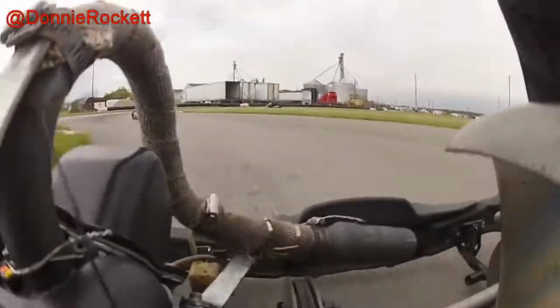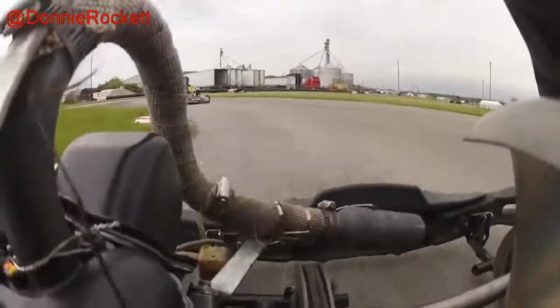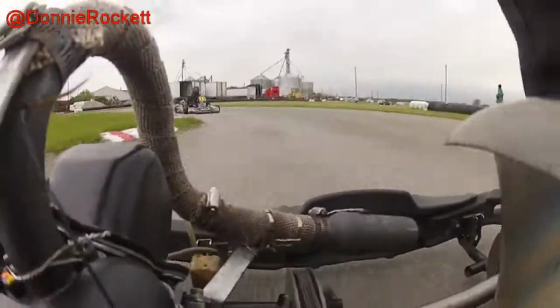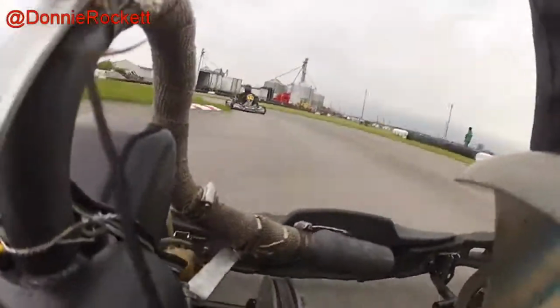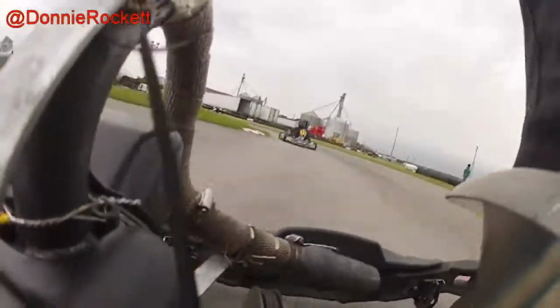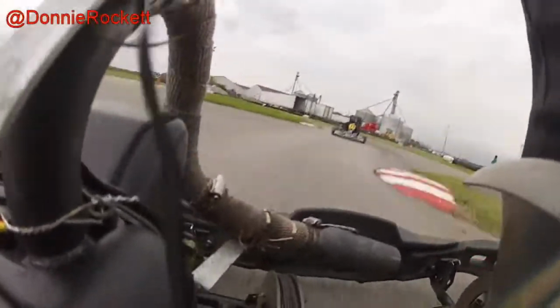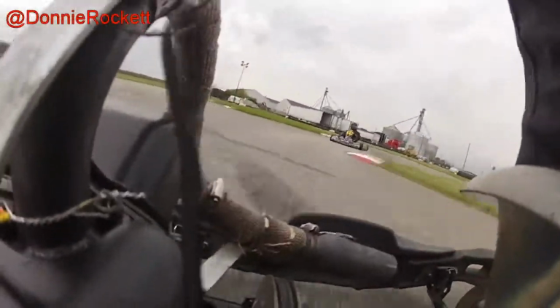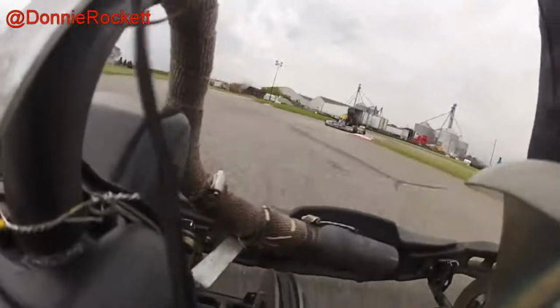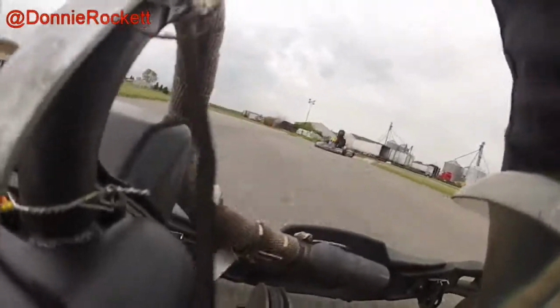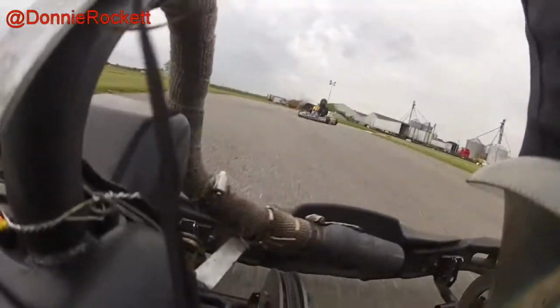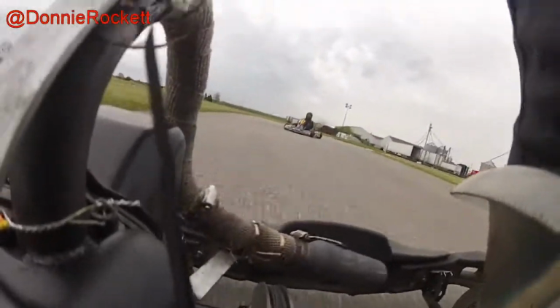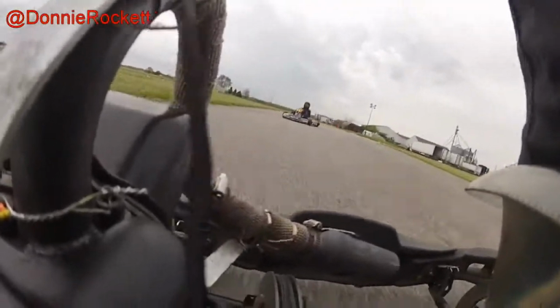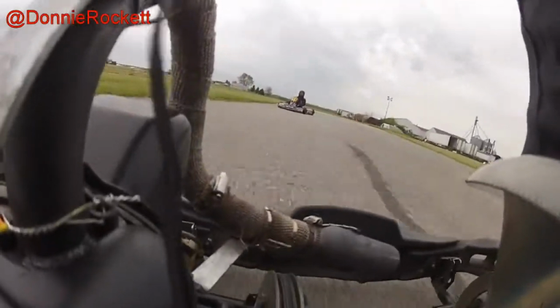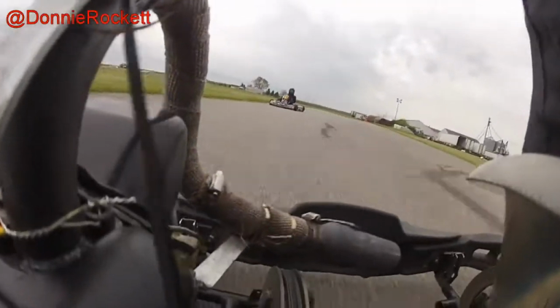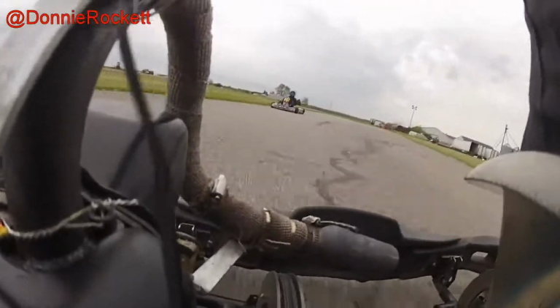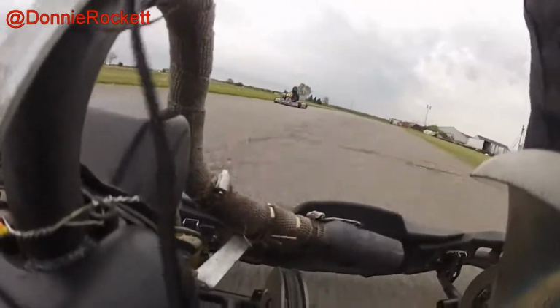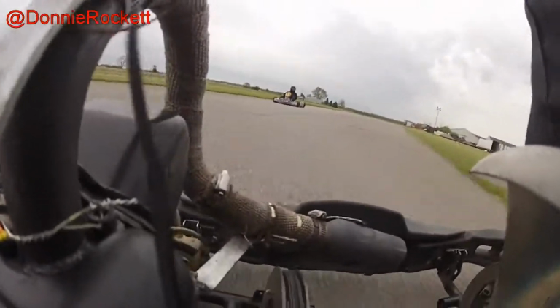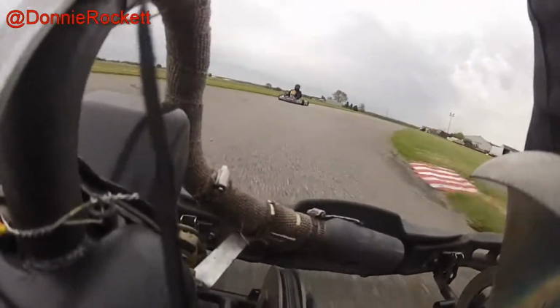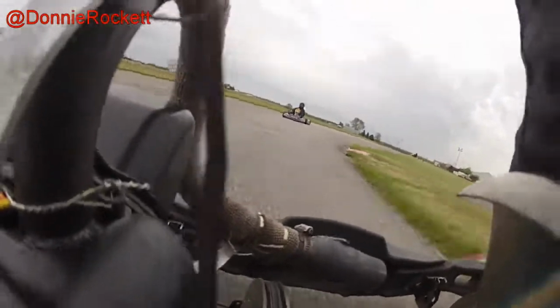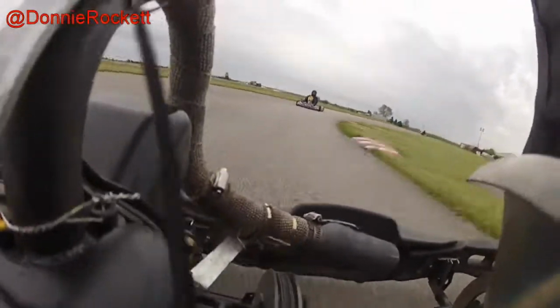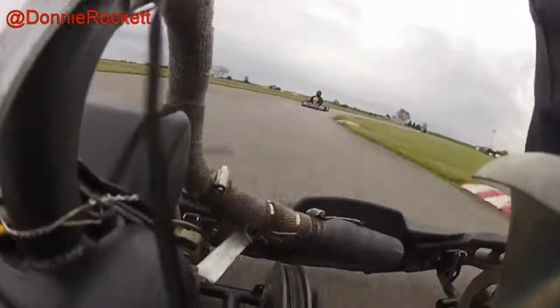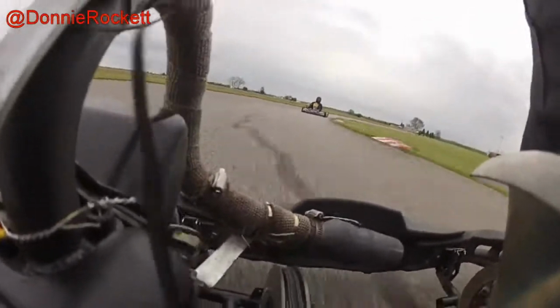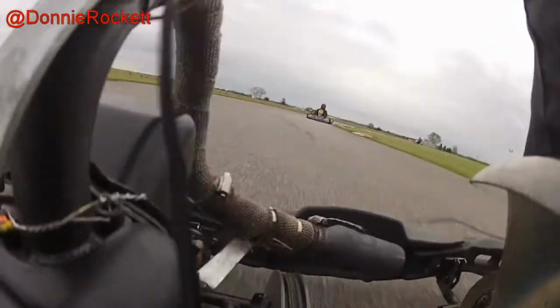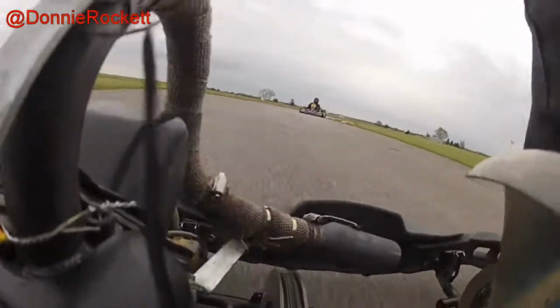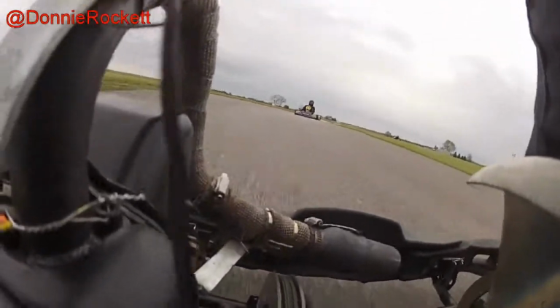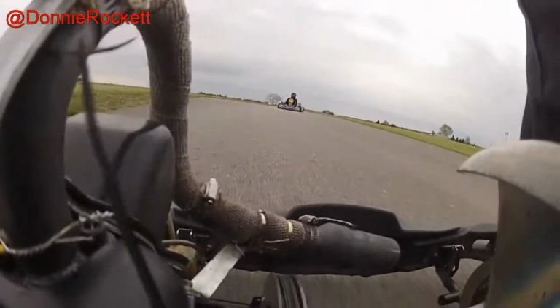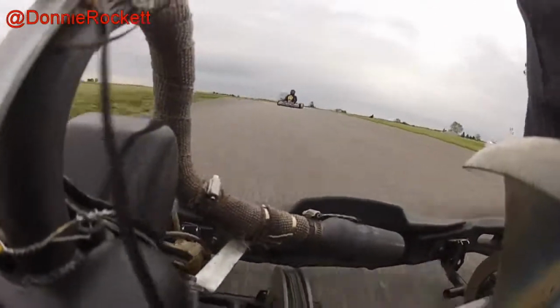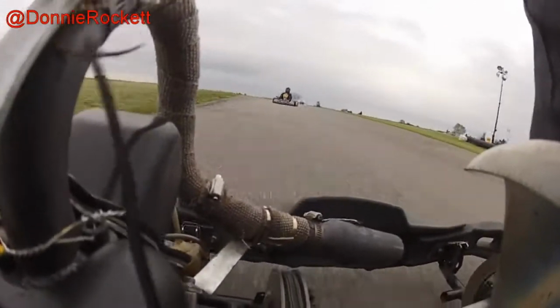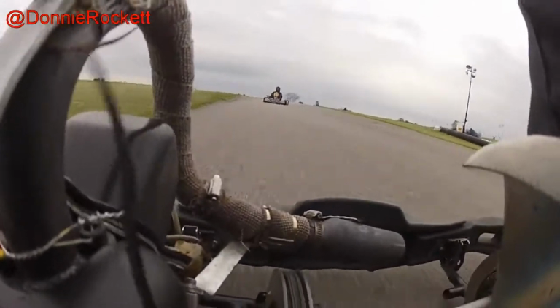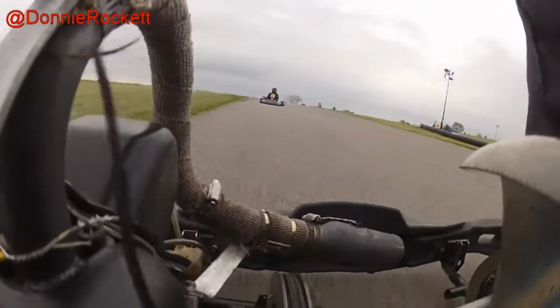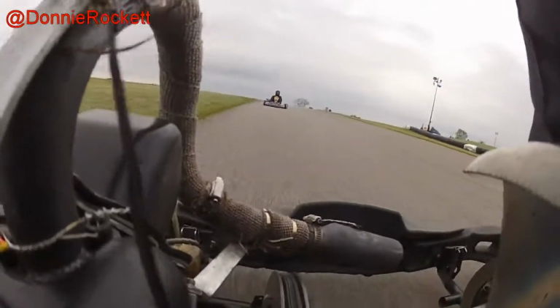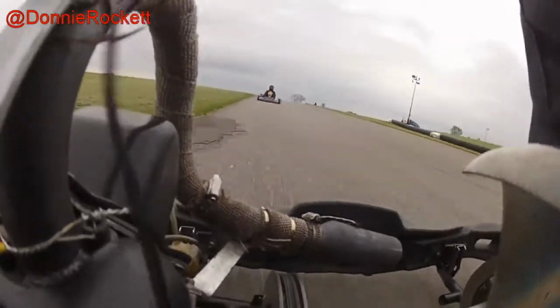I think my fastest lap was my fifth lap, which has probably already happened by now. It was a 10-lap heat.